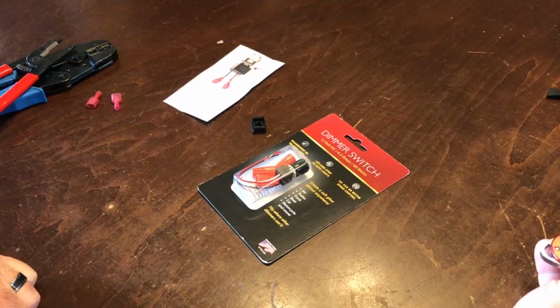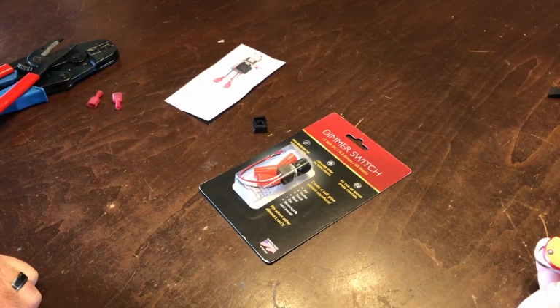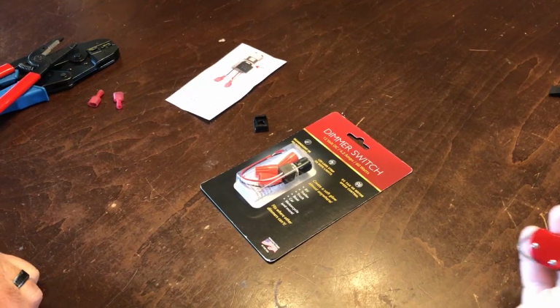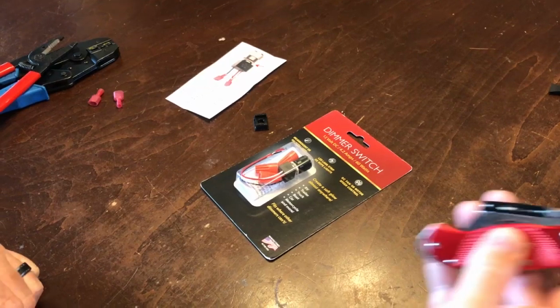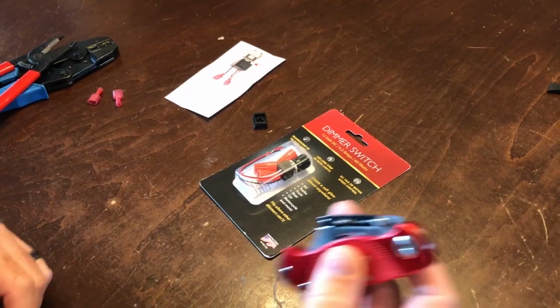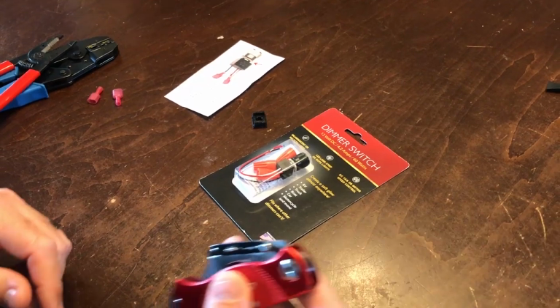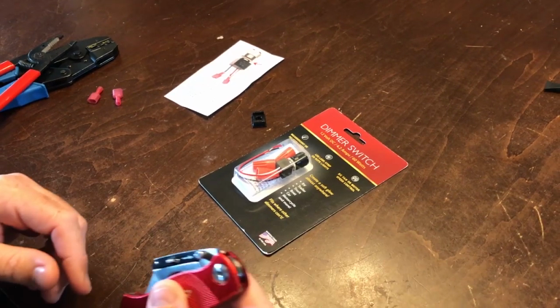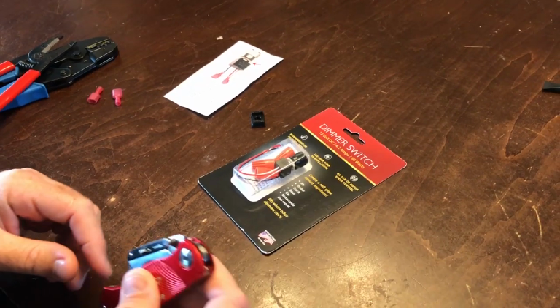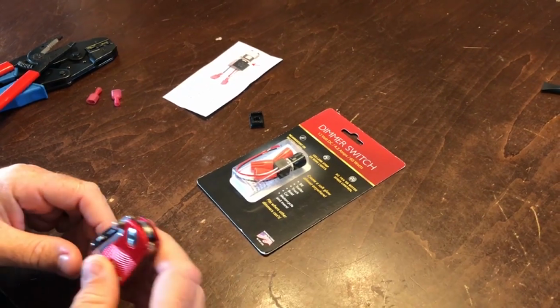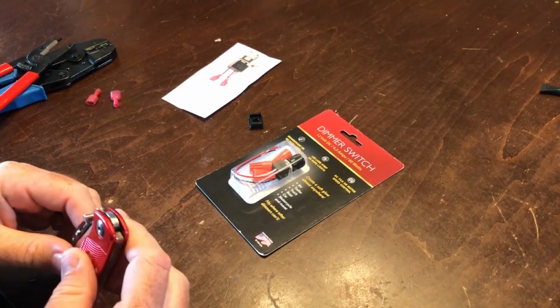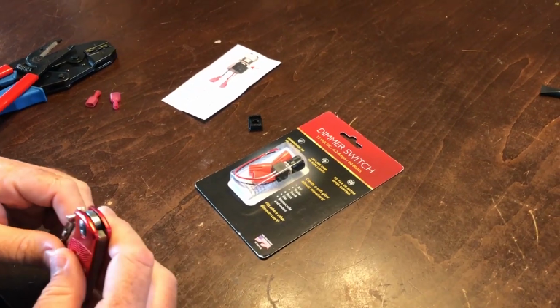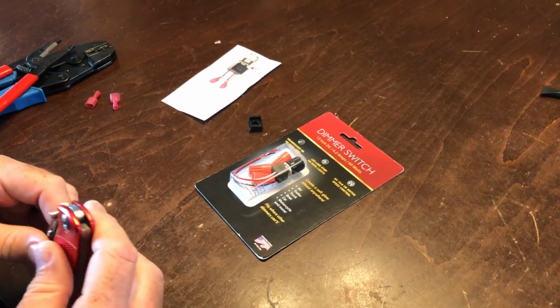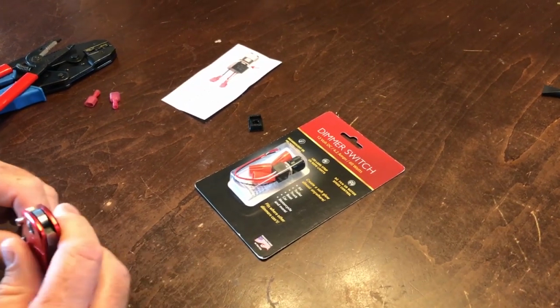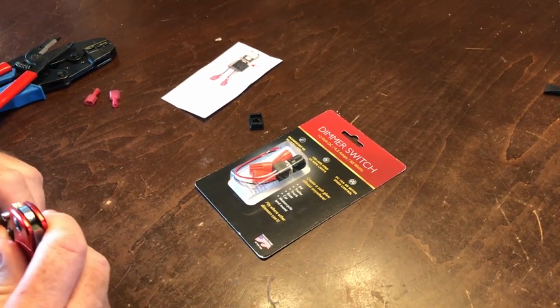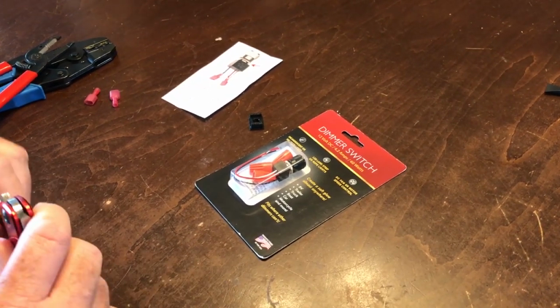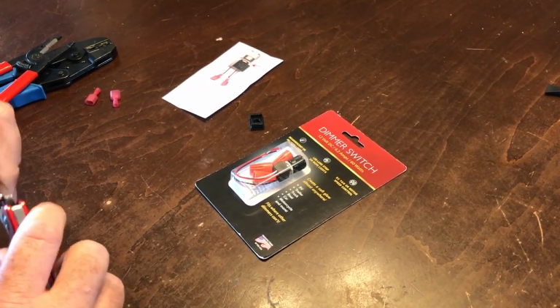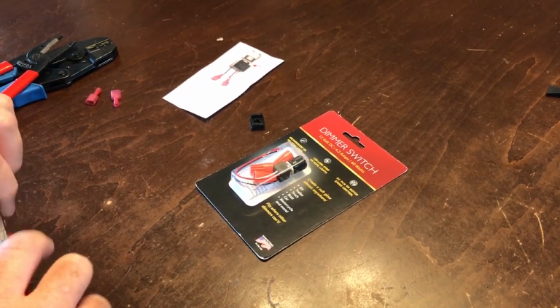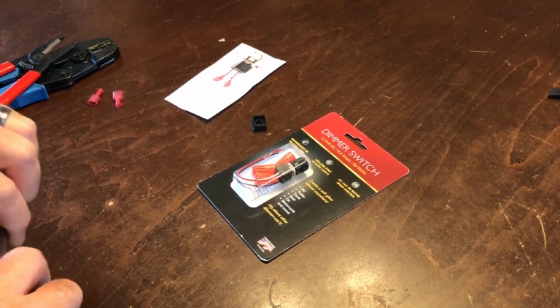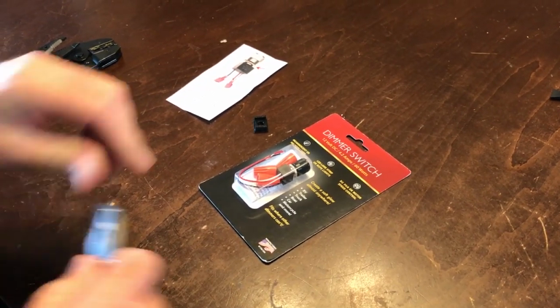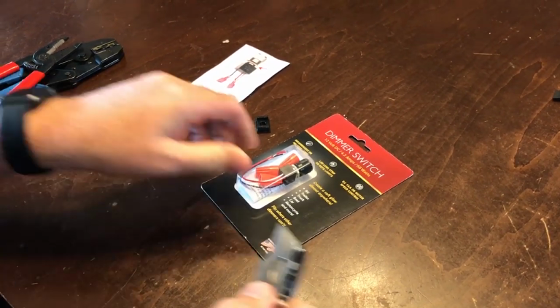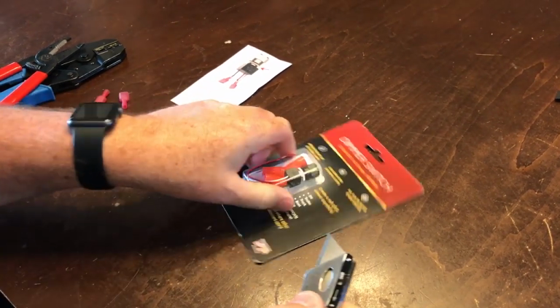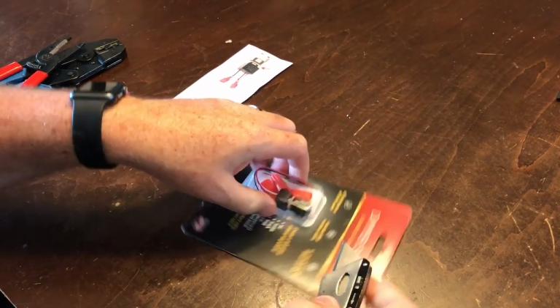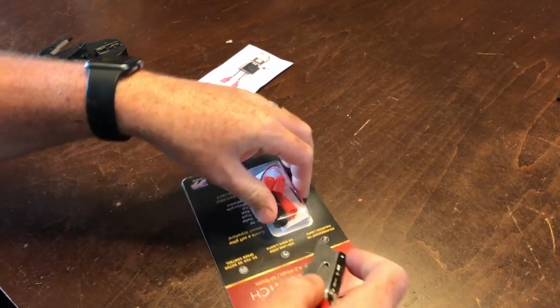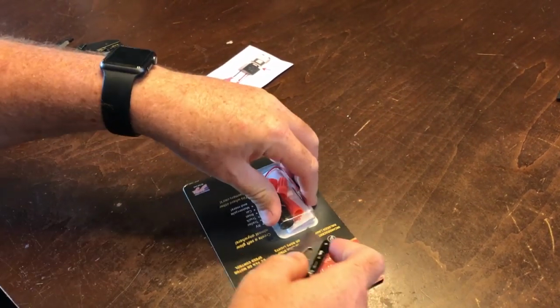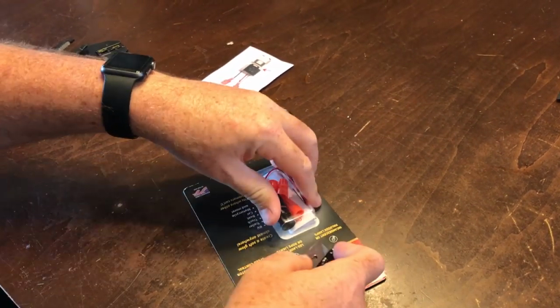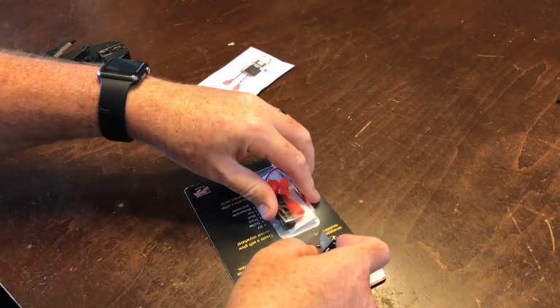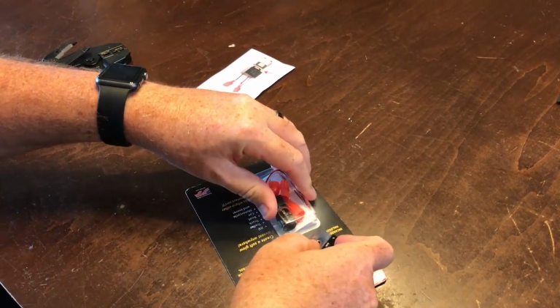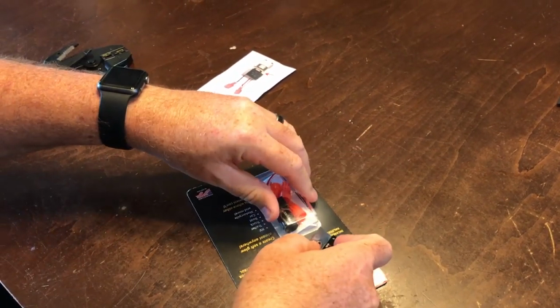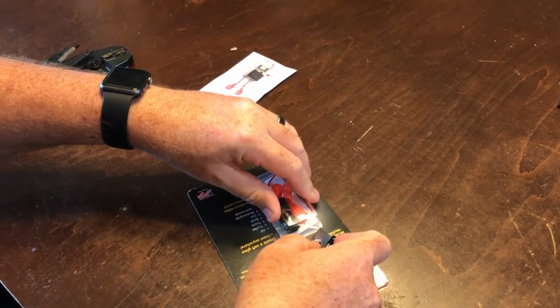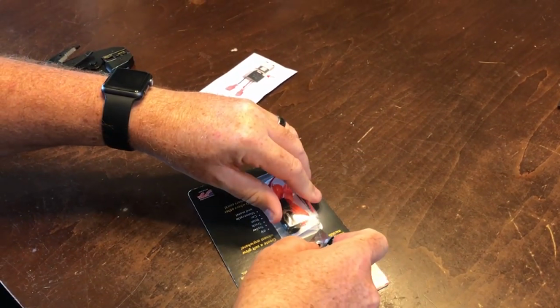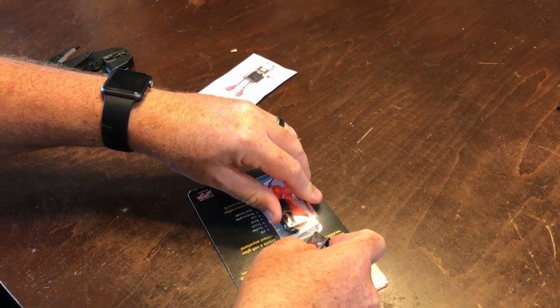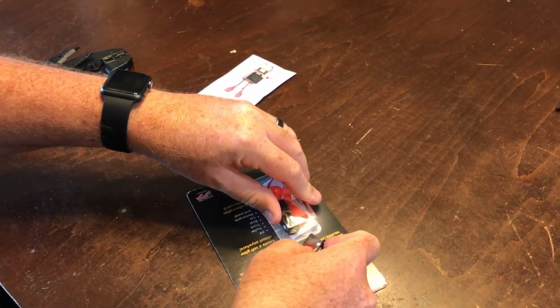Here I am prepping the dimmer for installing in the Imagine Trailer.